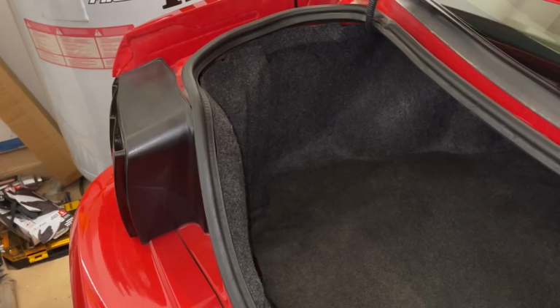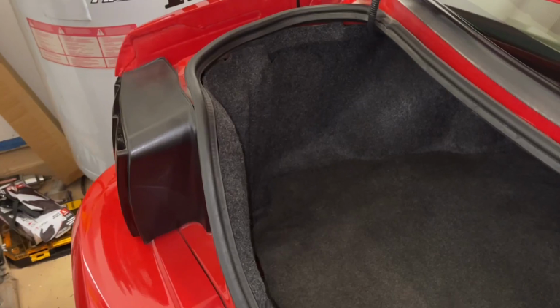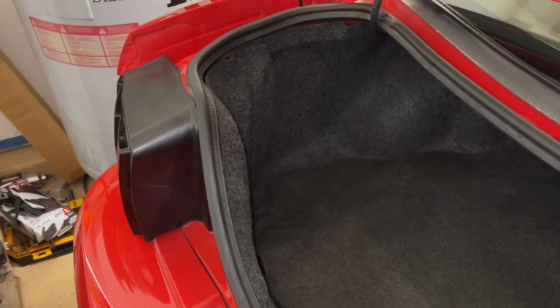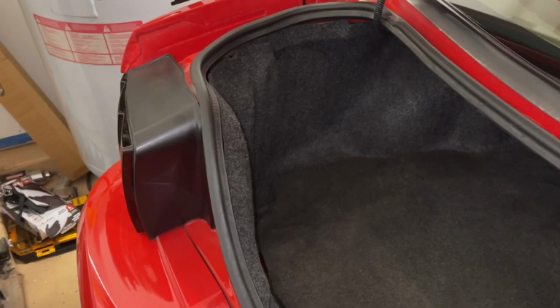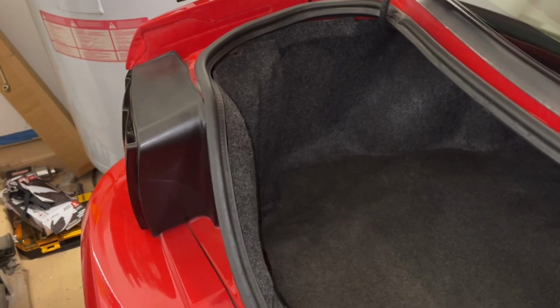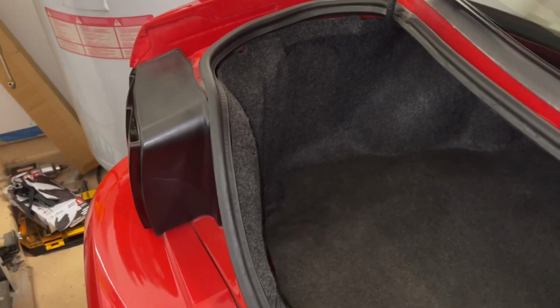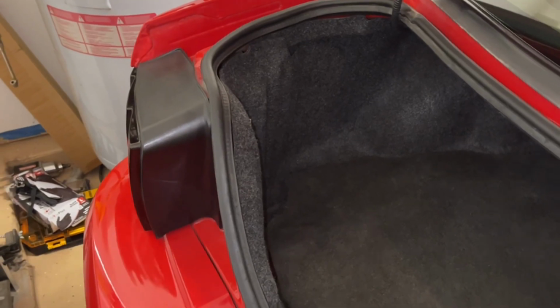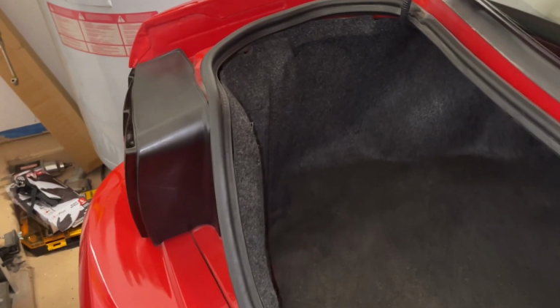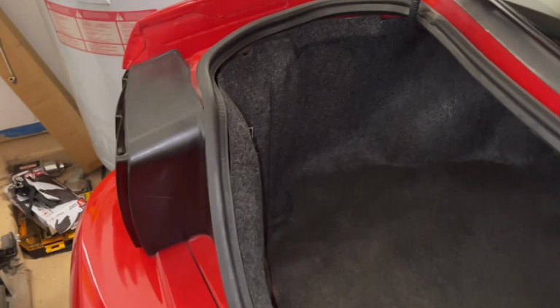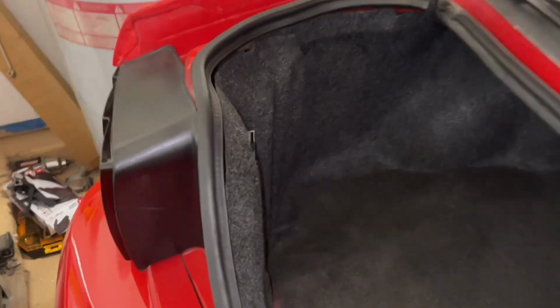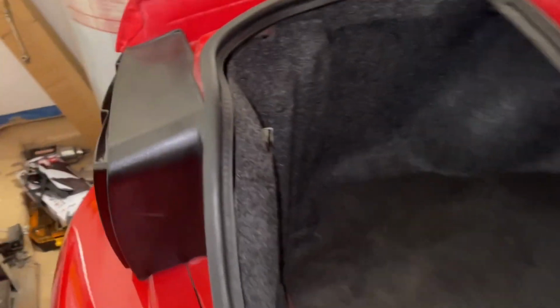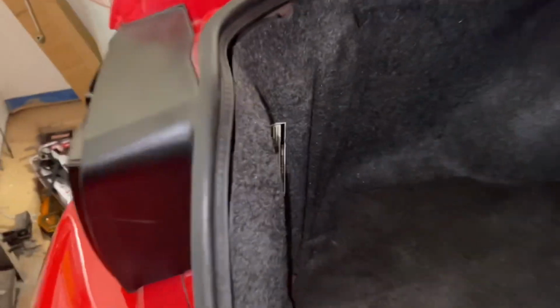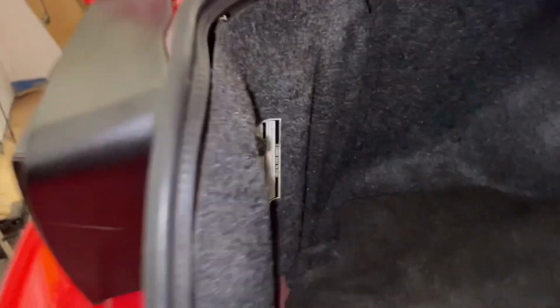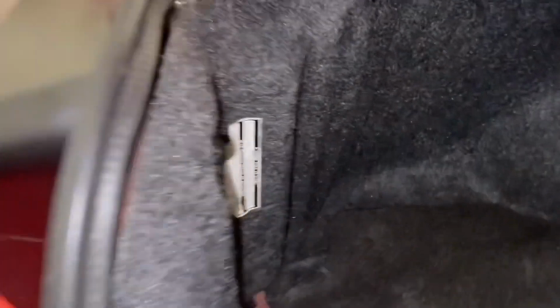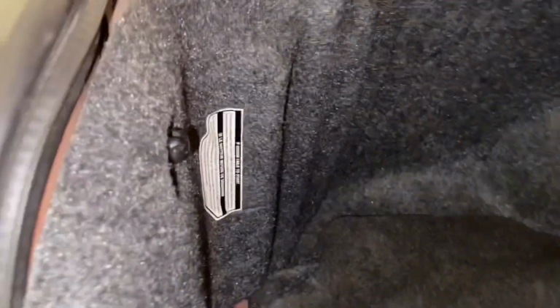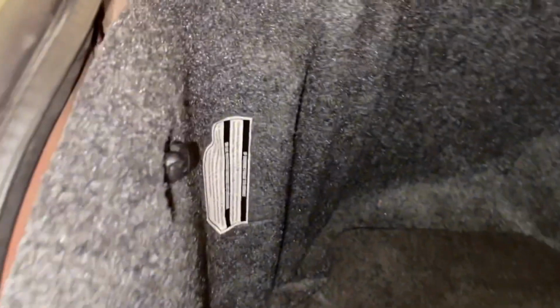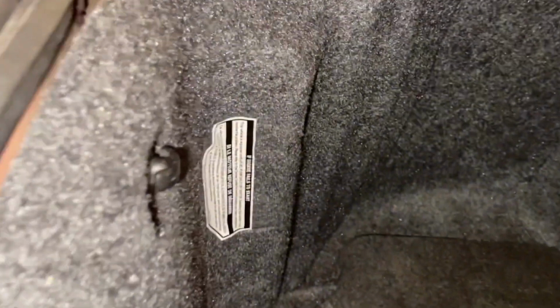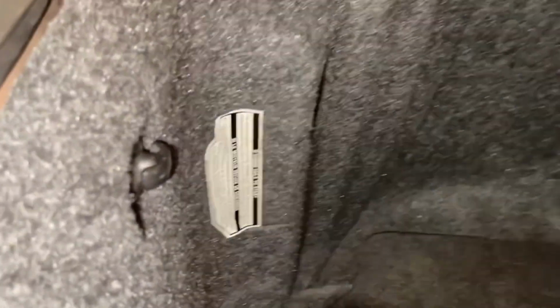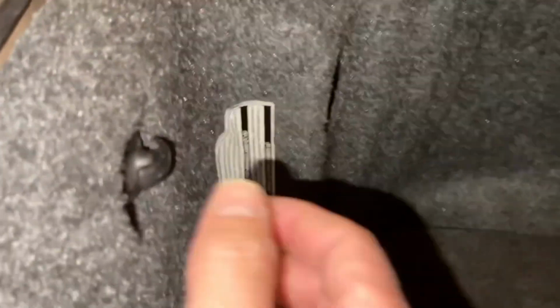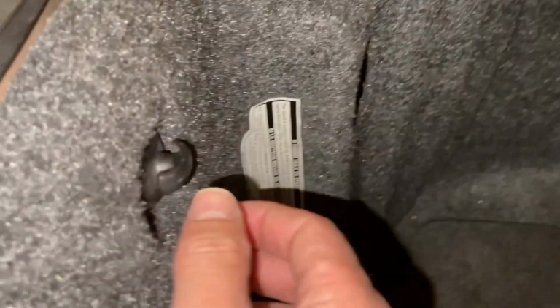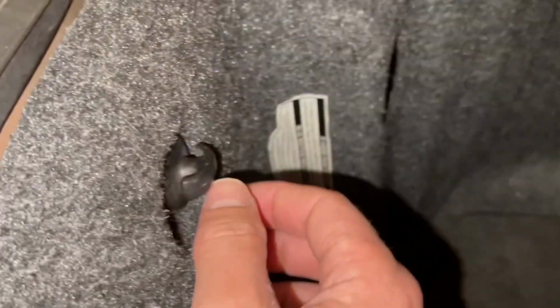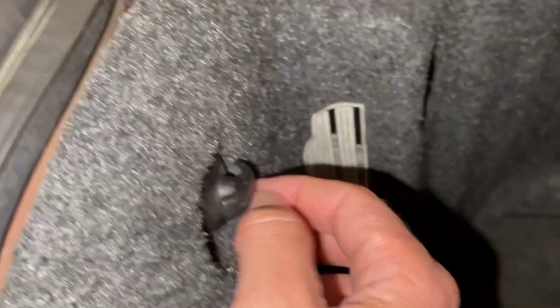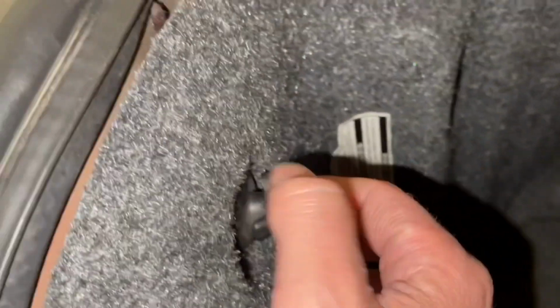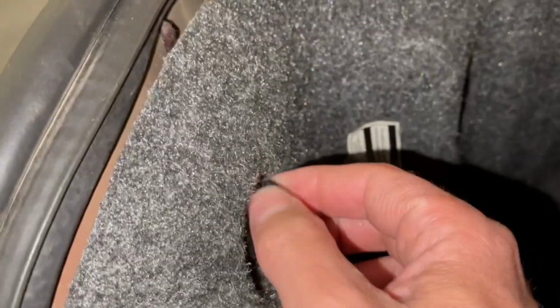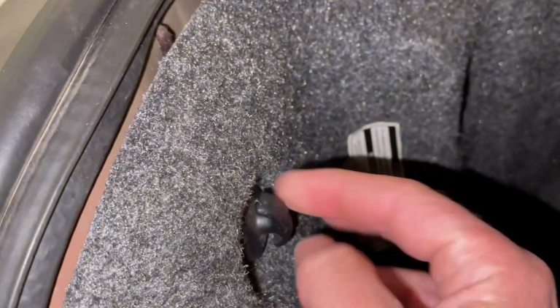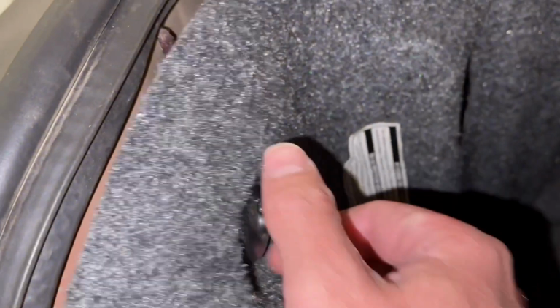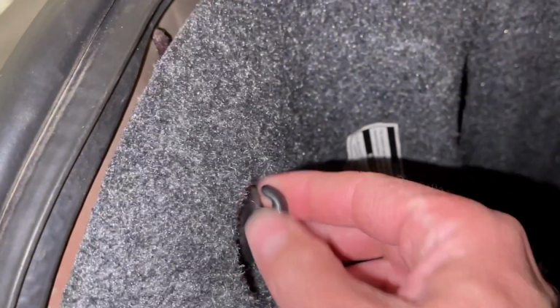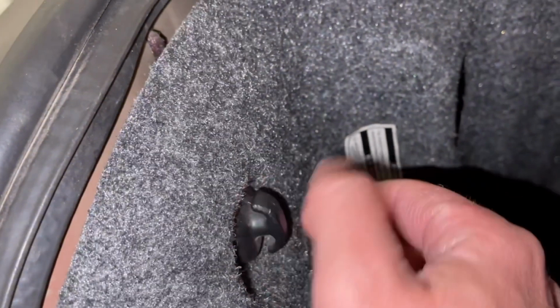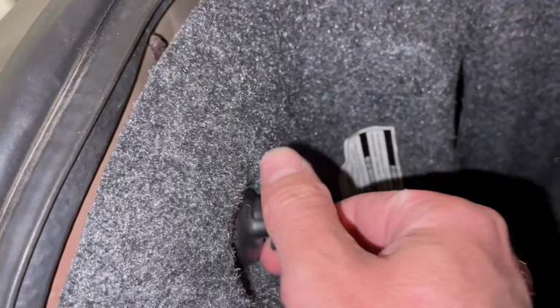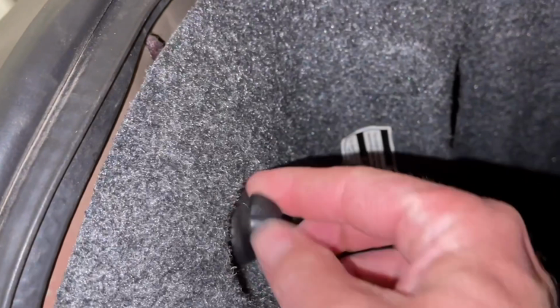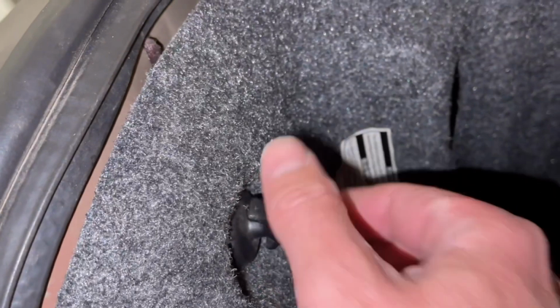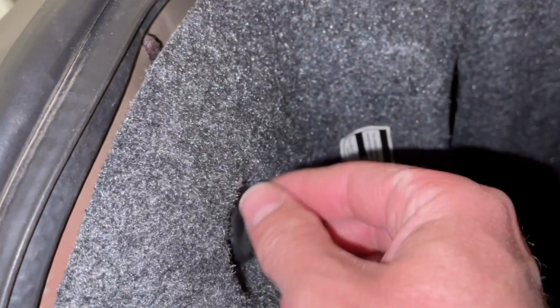Hey guys, Danny Johnson here, and today I'm going to show you where the fuel pump driver module is located, or FPDM for short.